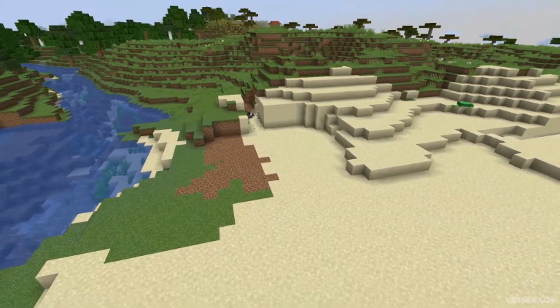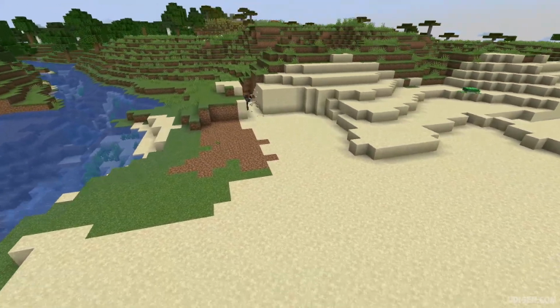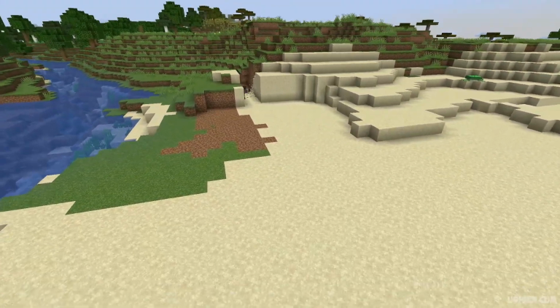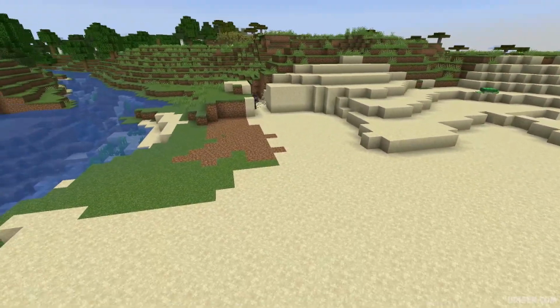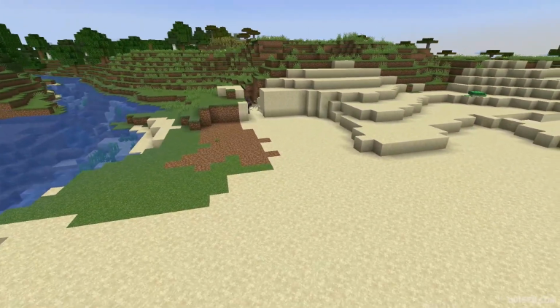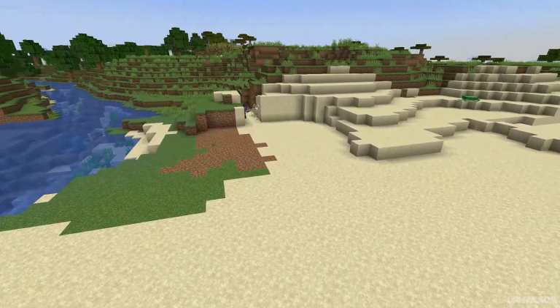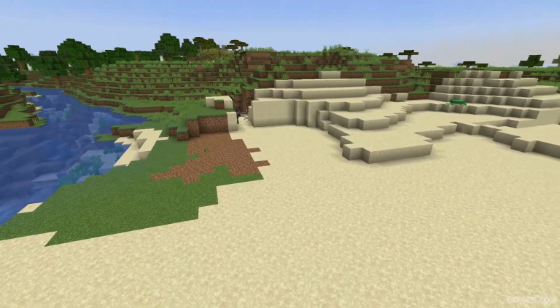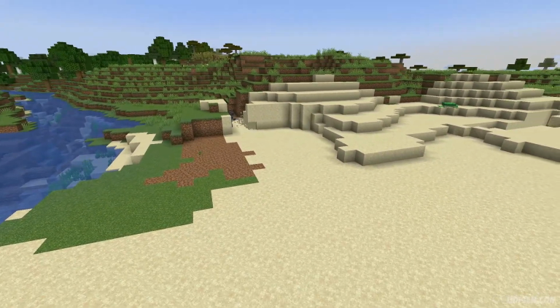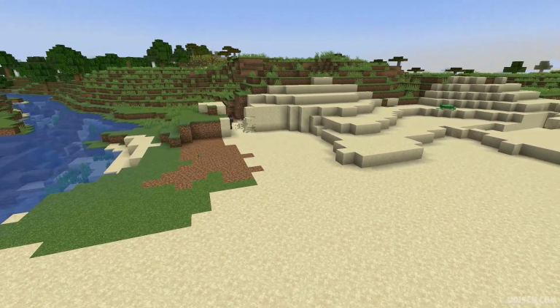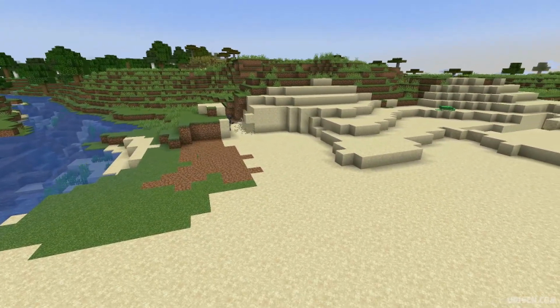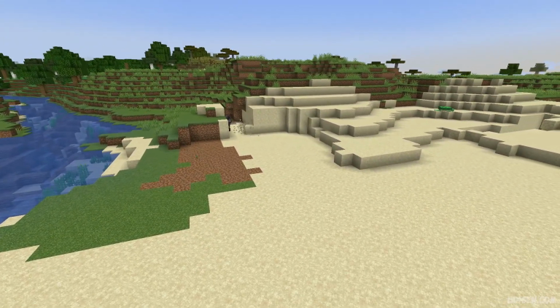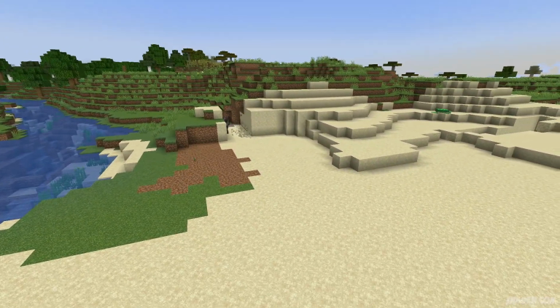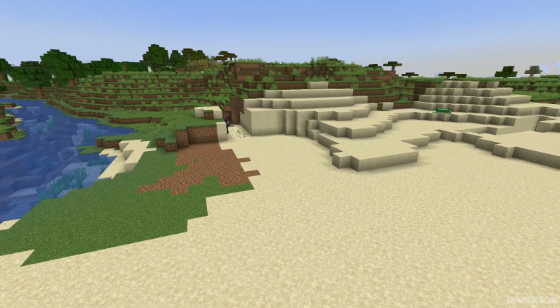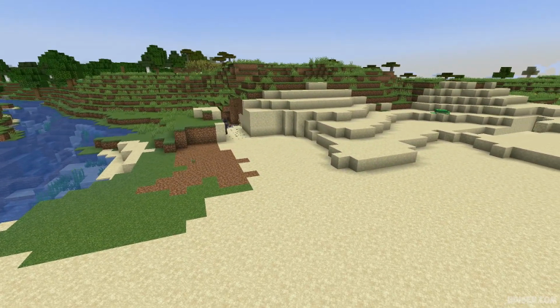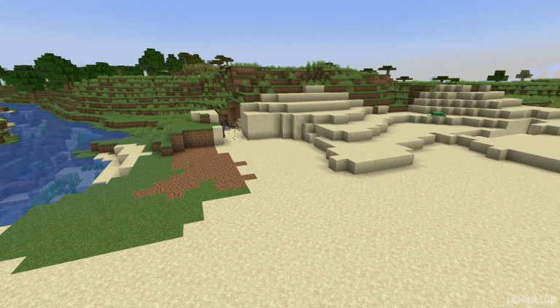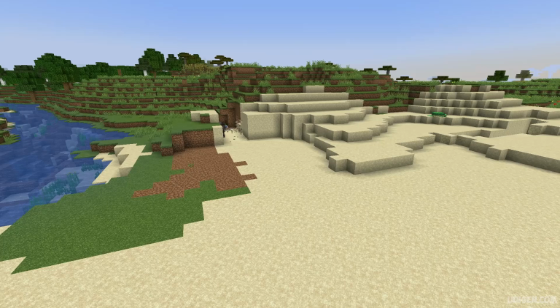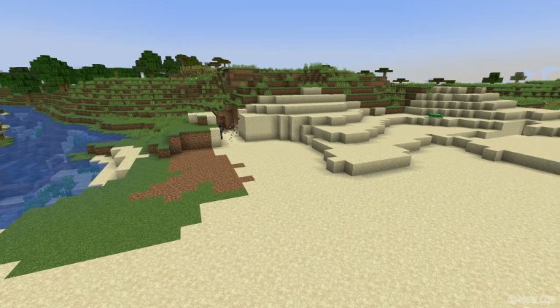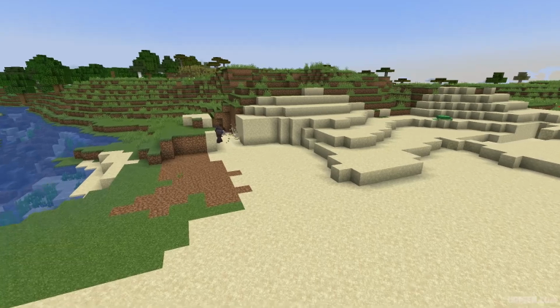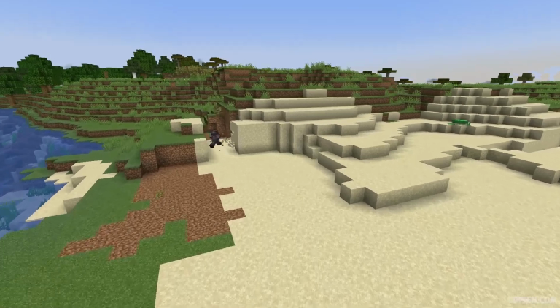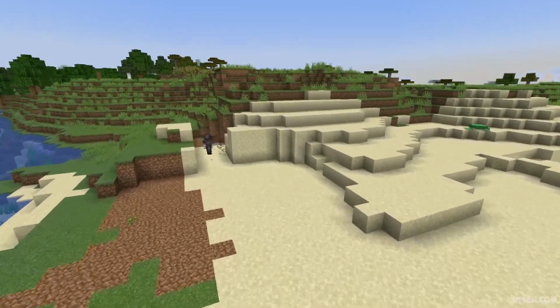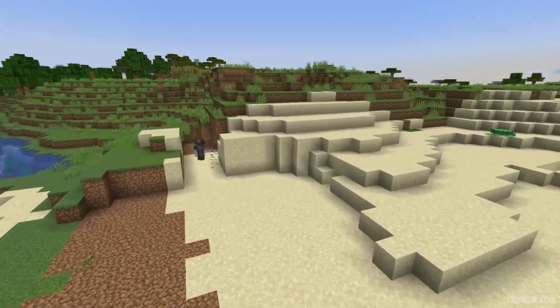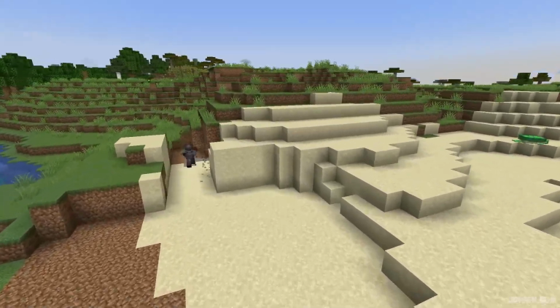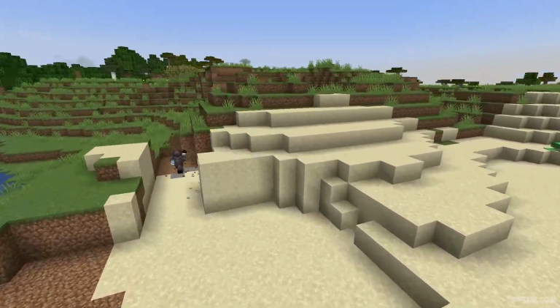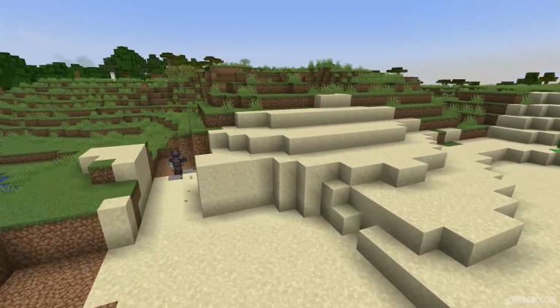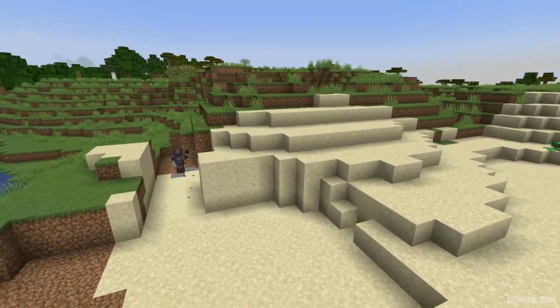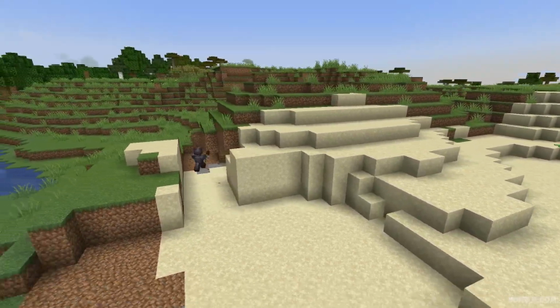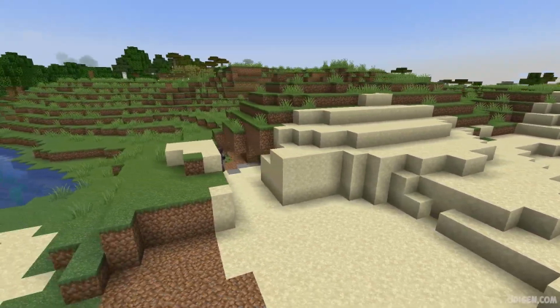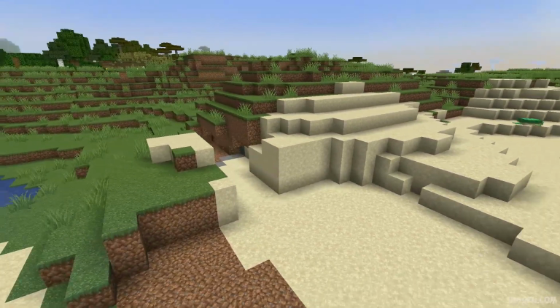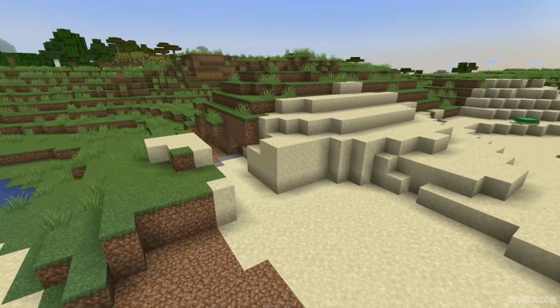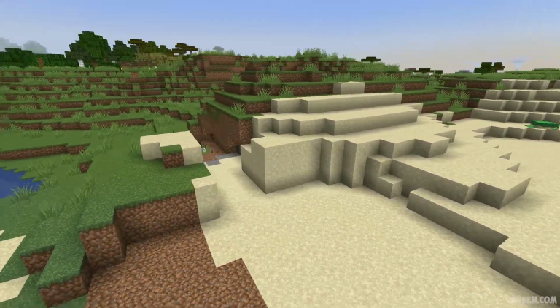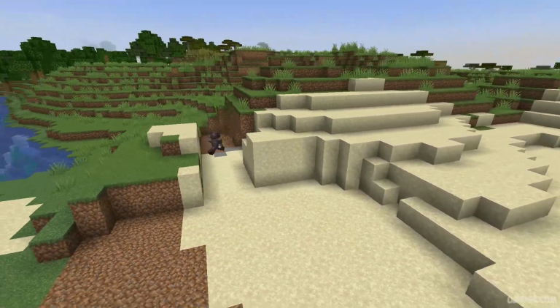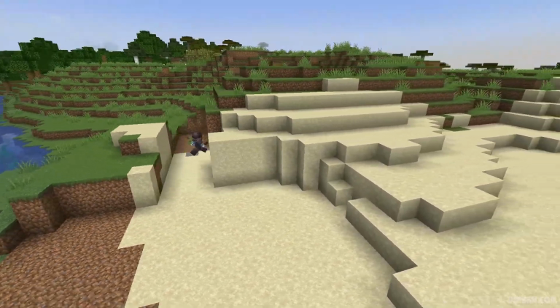We can clear an area in two main ways. Number one is for mining different resources, and option number two is for building.